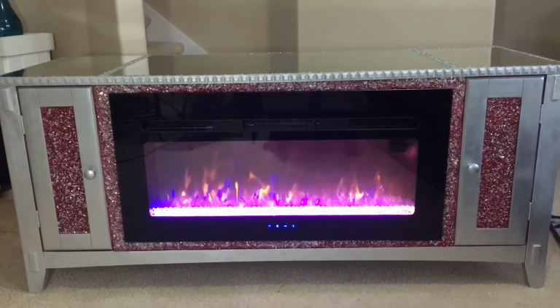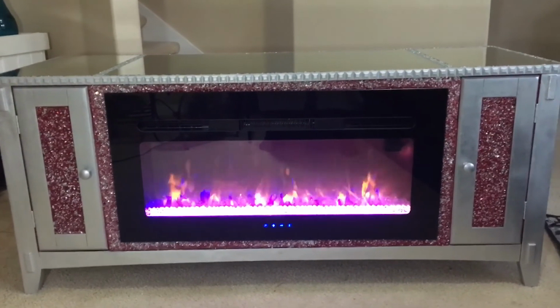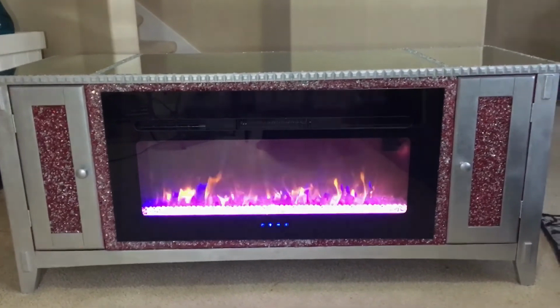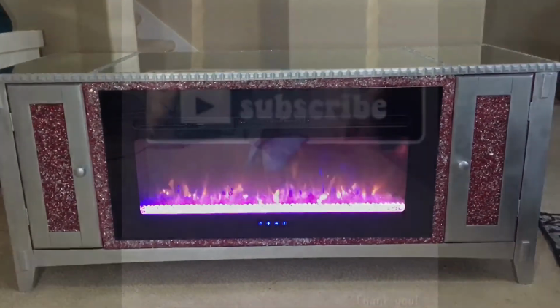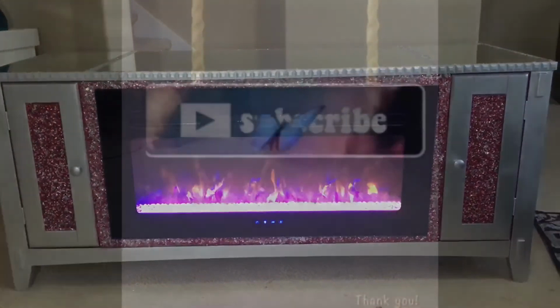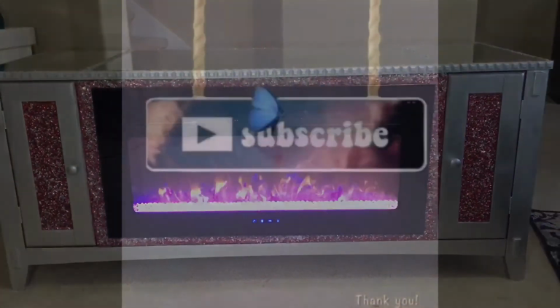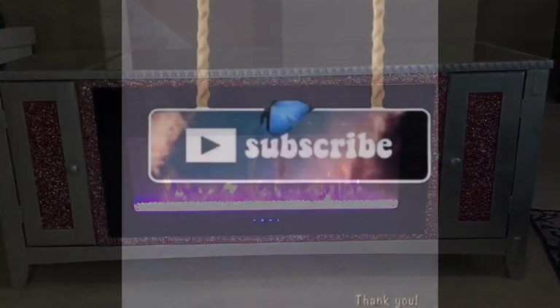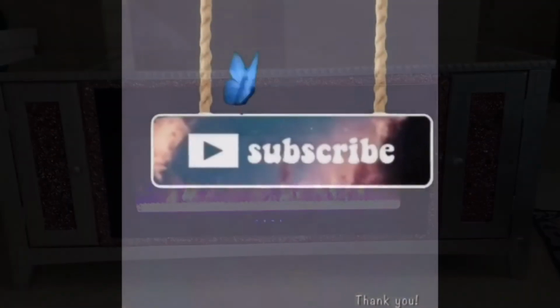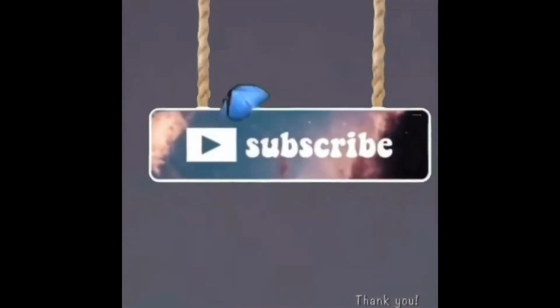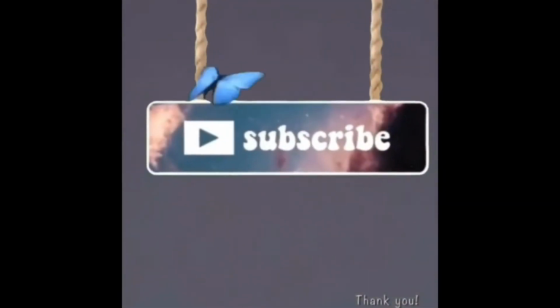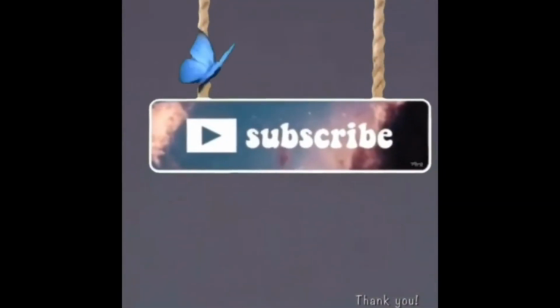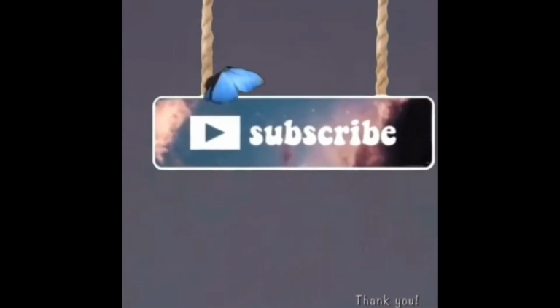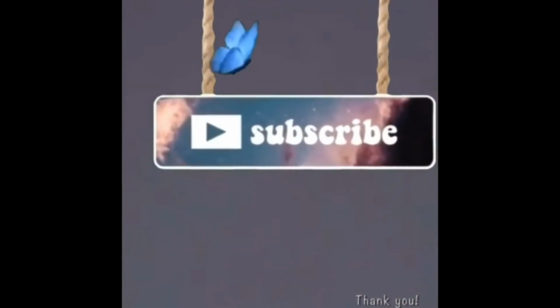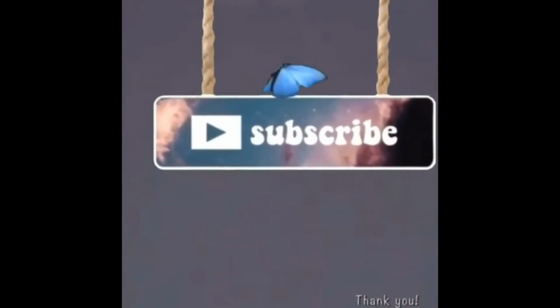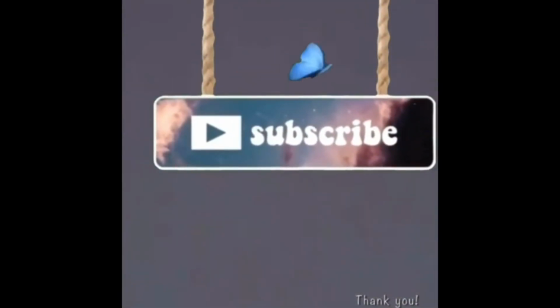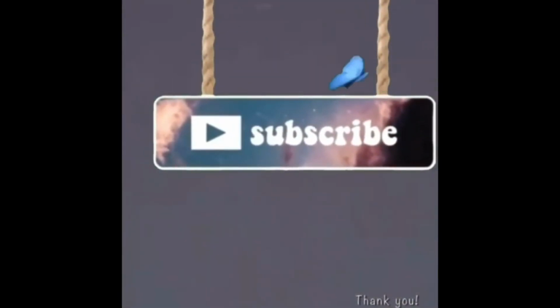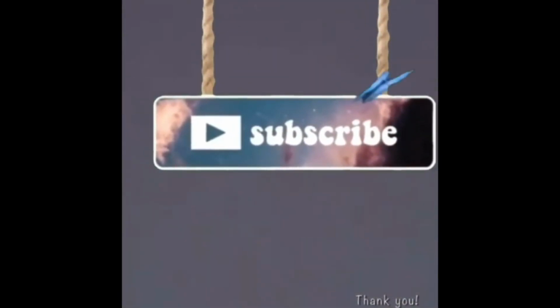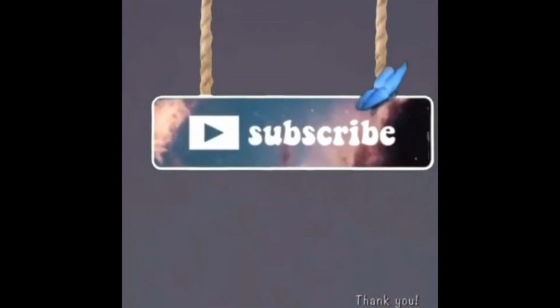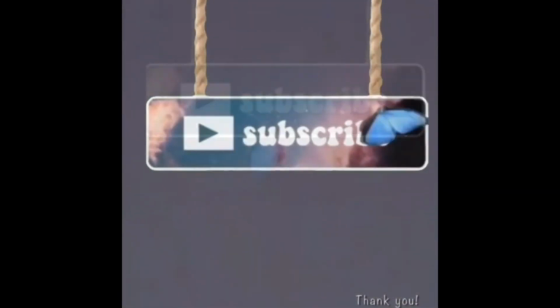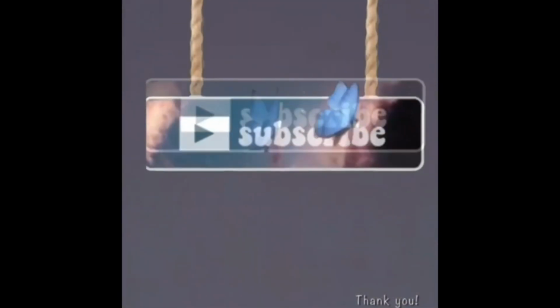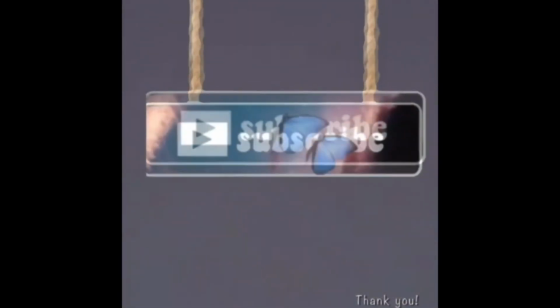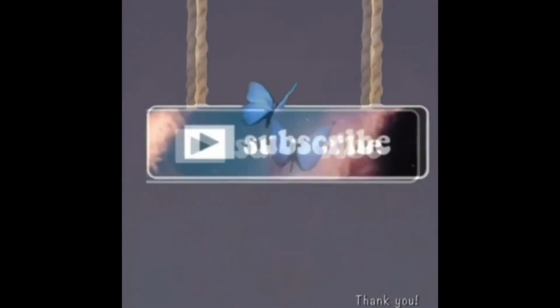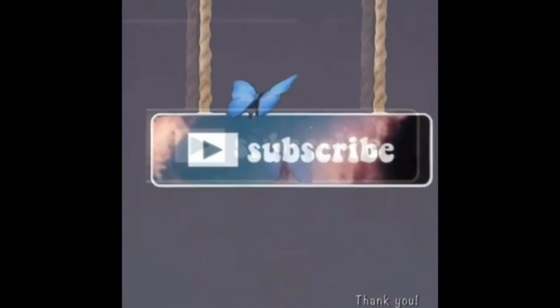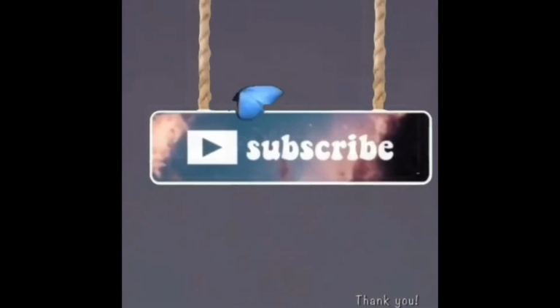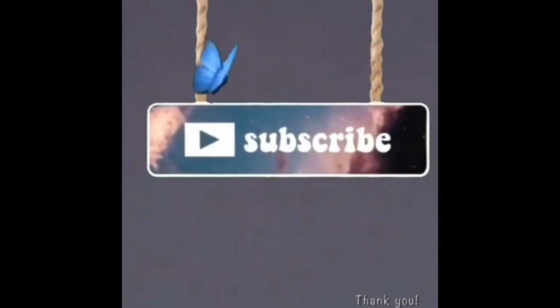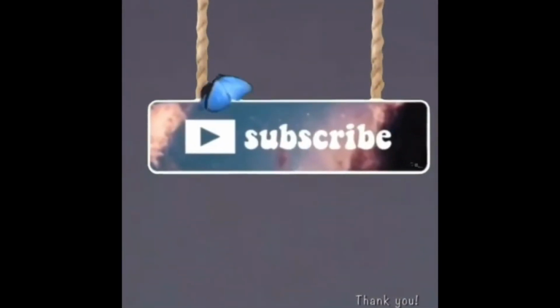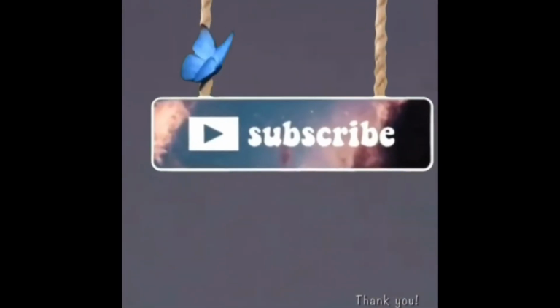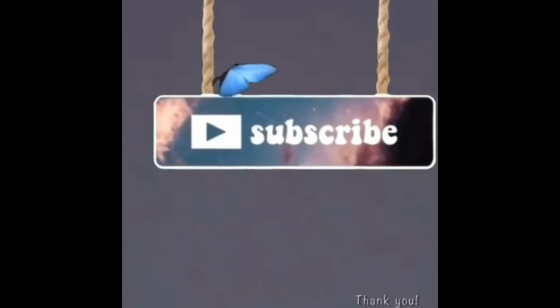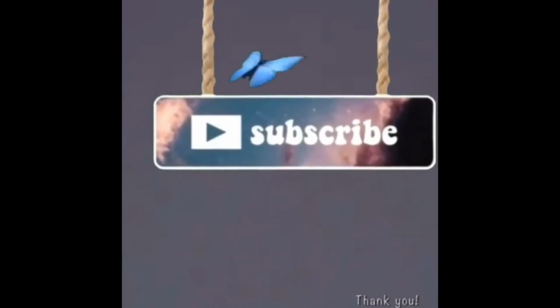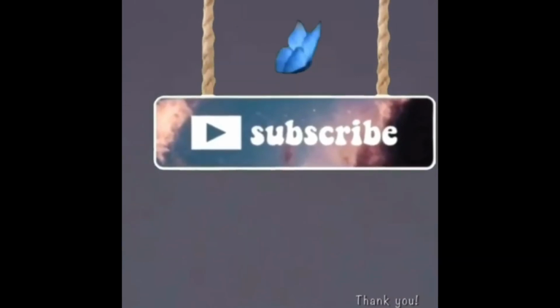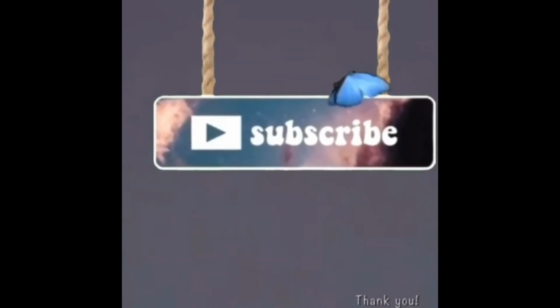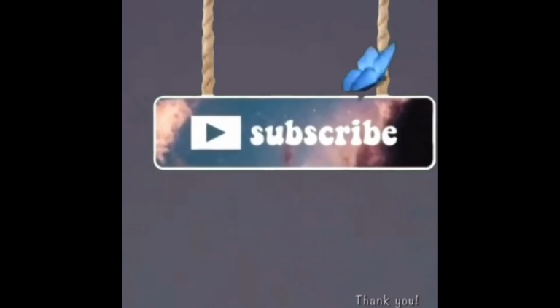Thank you for watching, you beautiful people. Until next time, see you later — bye bye!